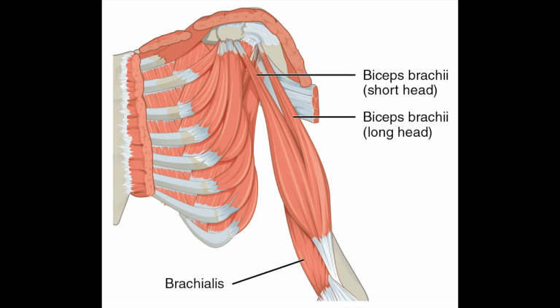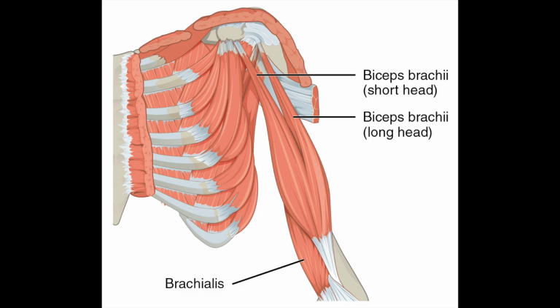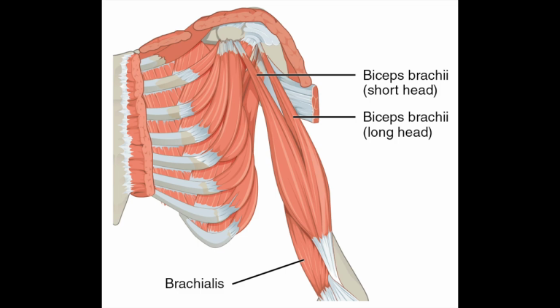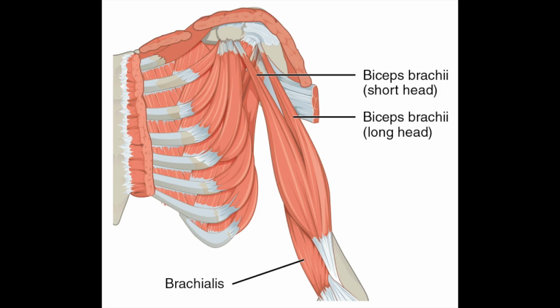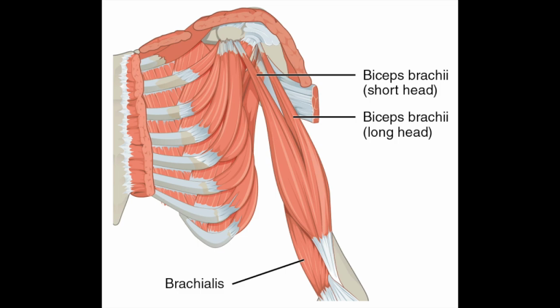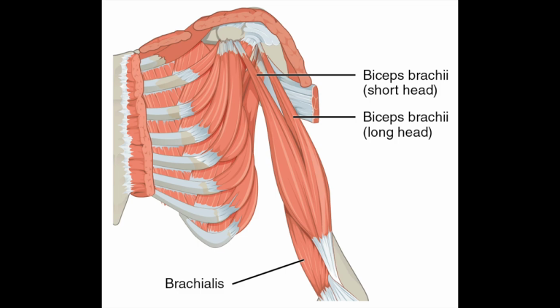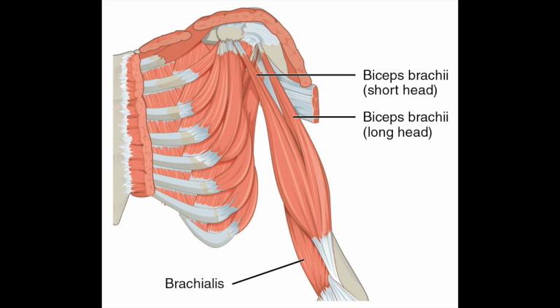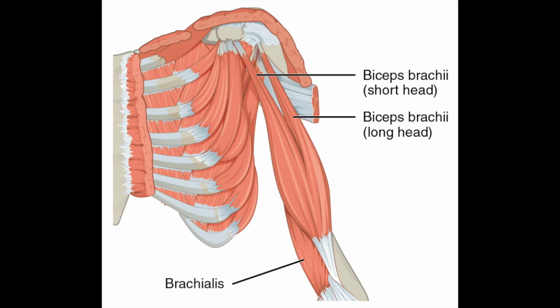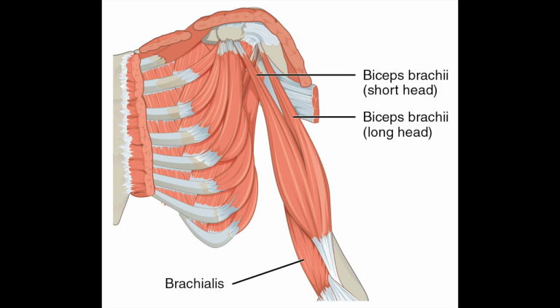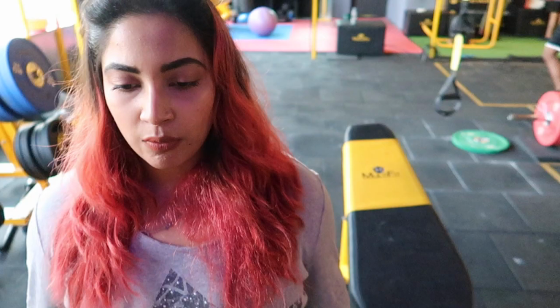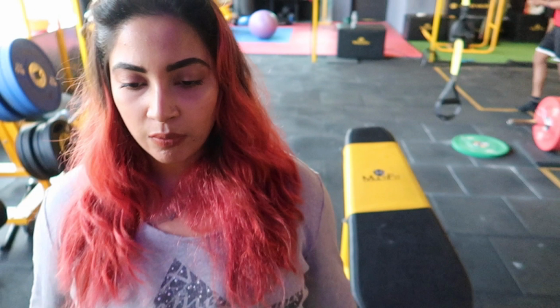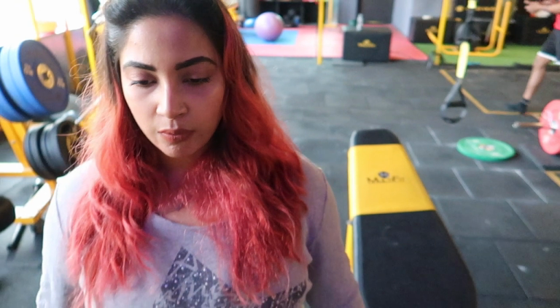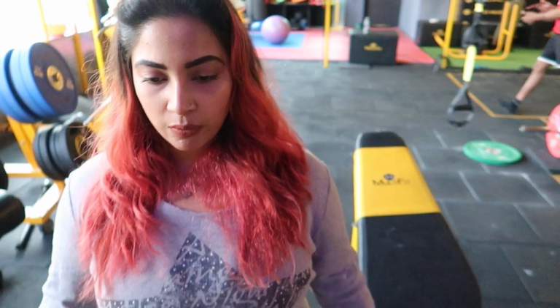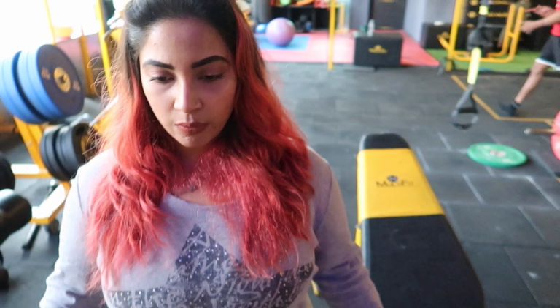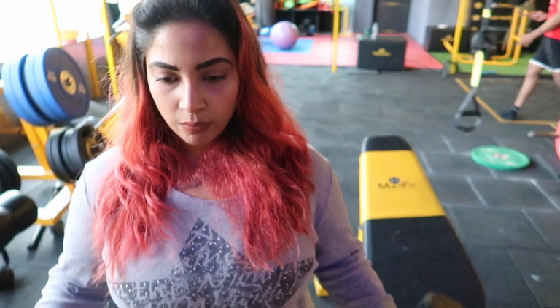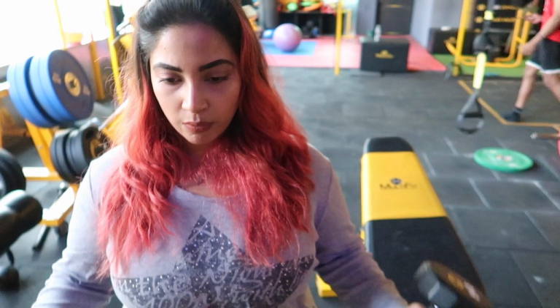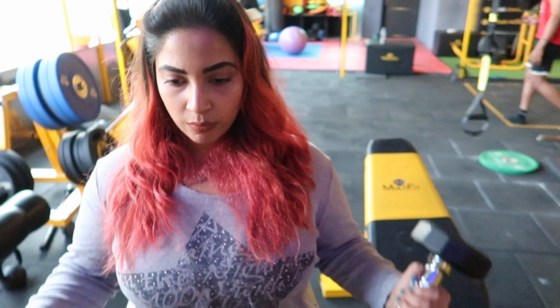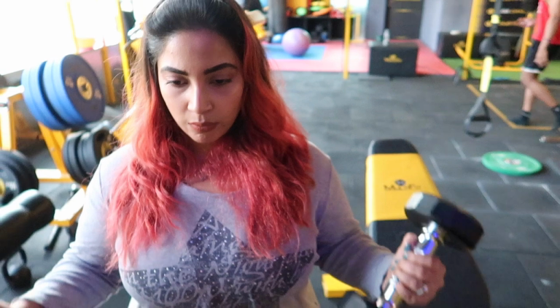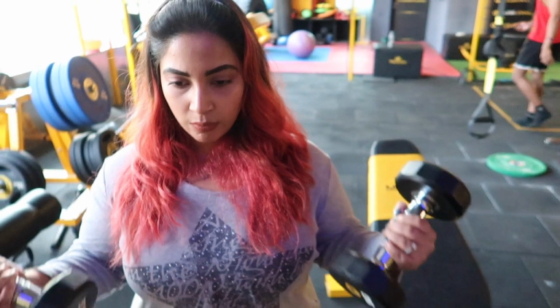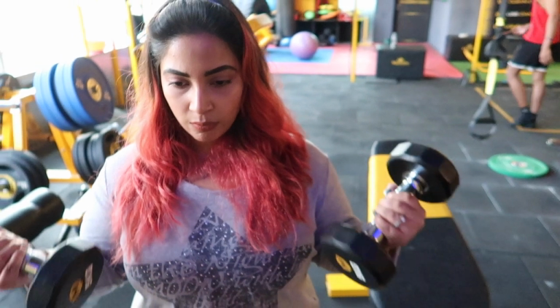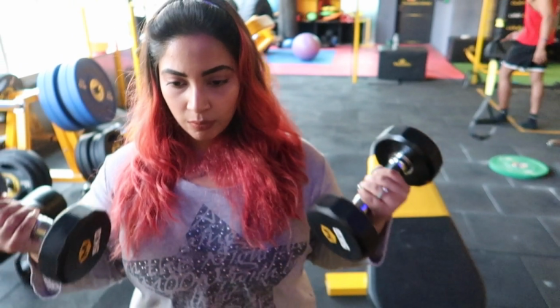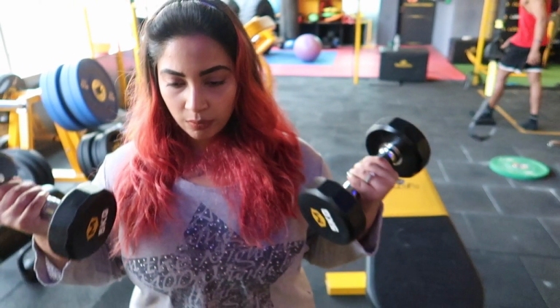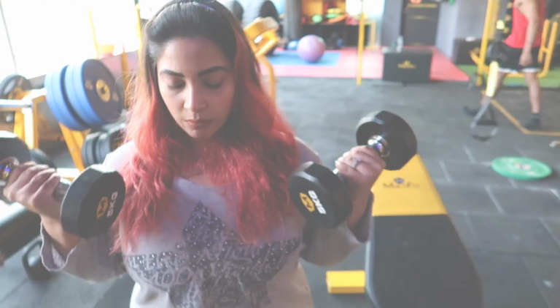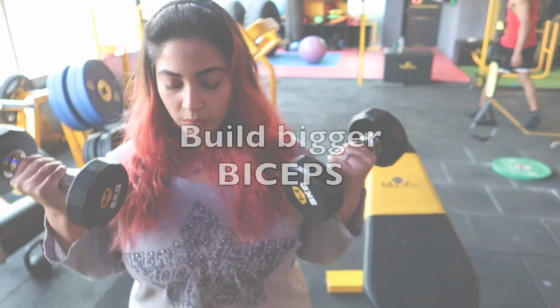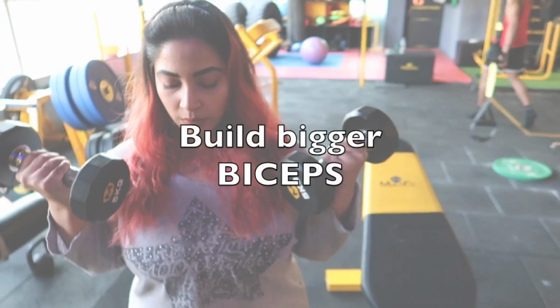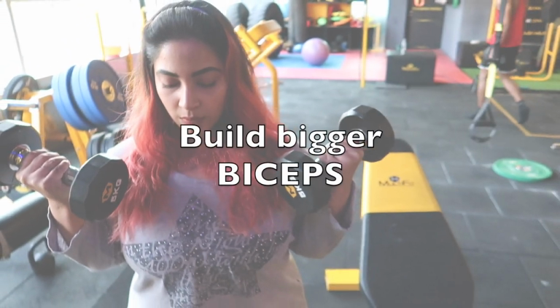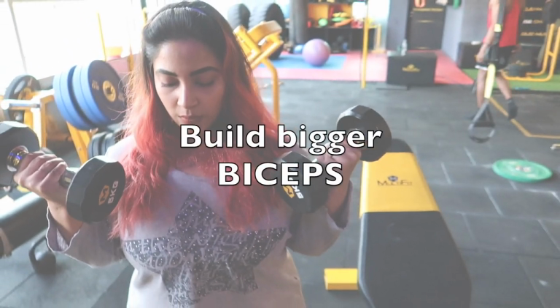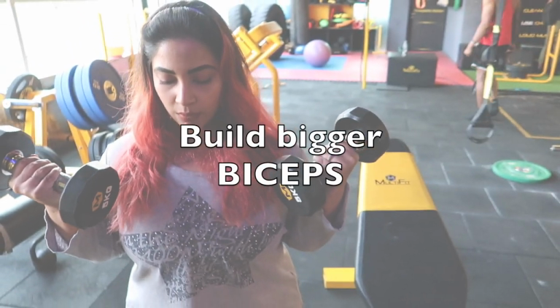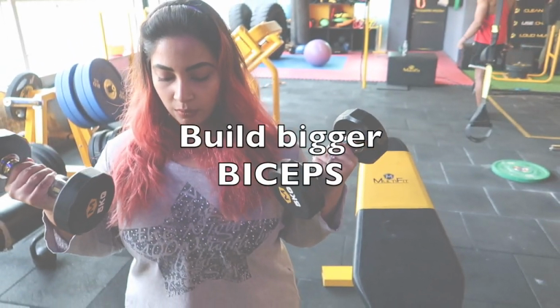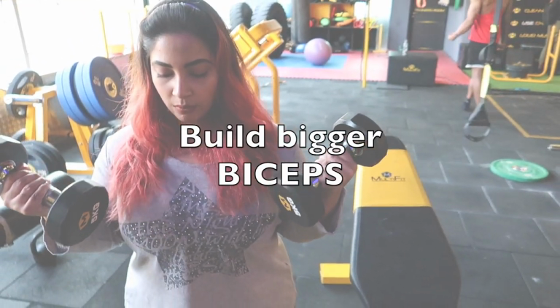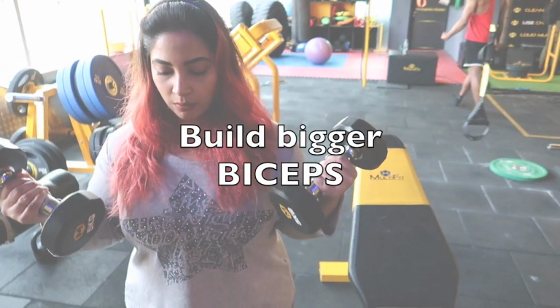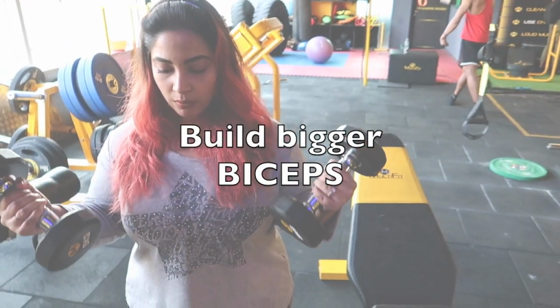The brachialis is under our long head. In short, today we have to target all these muscles to build bigger biceps.